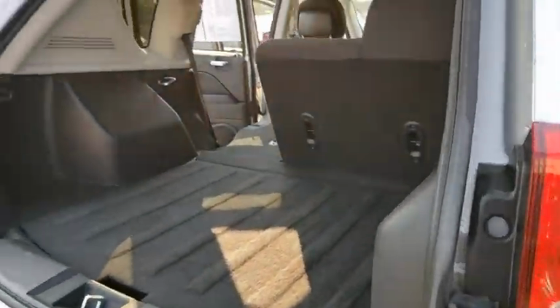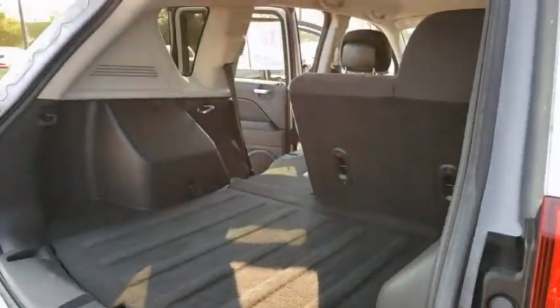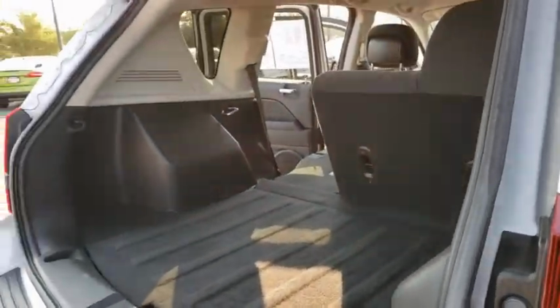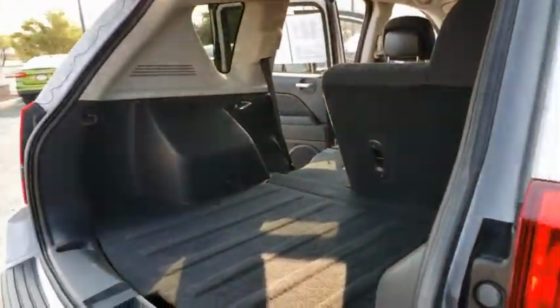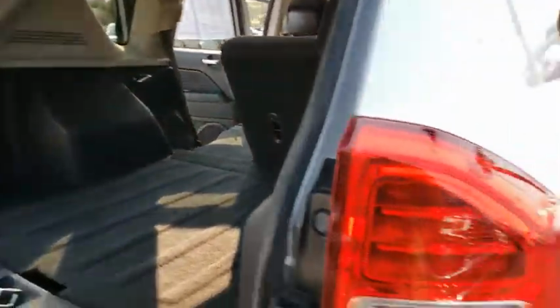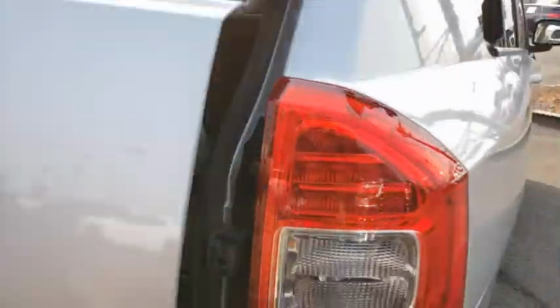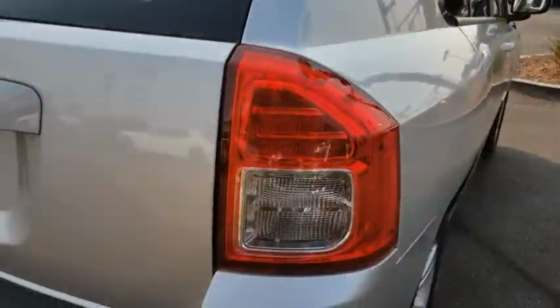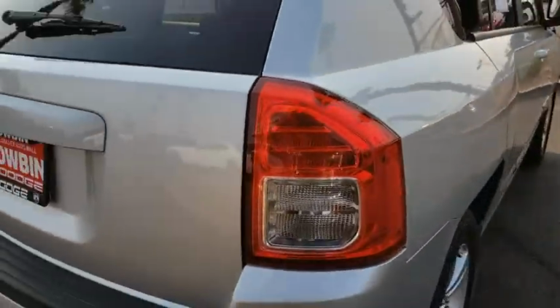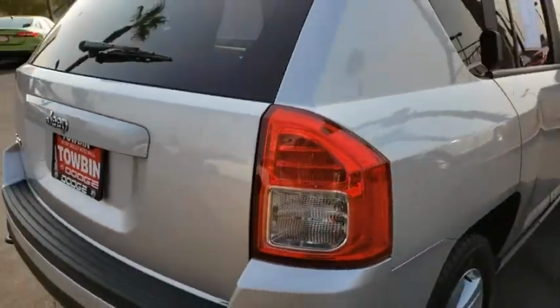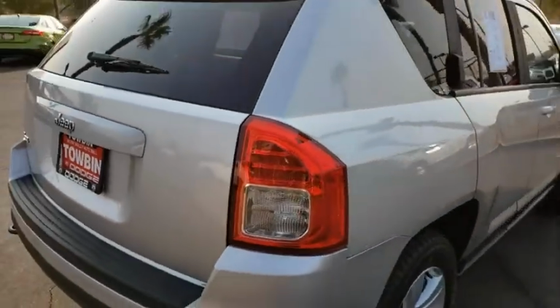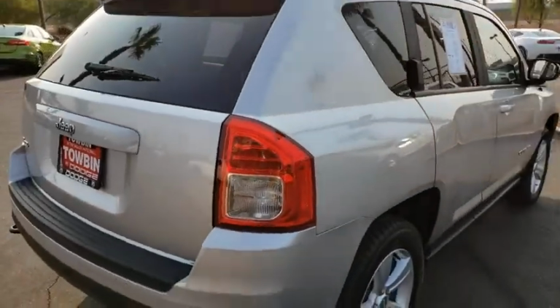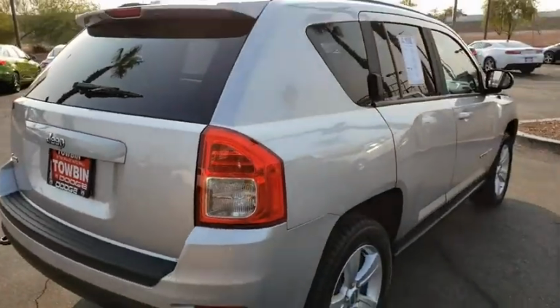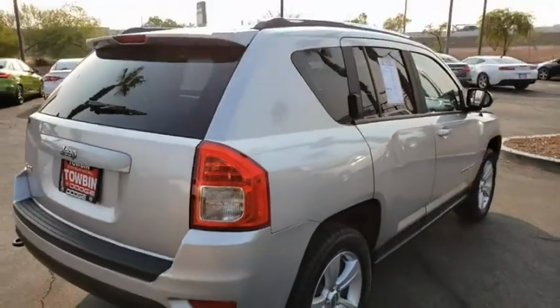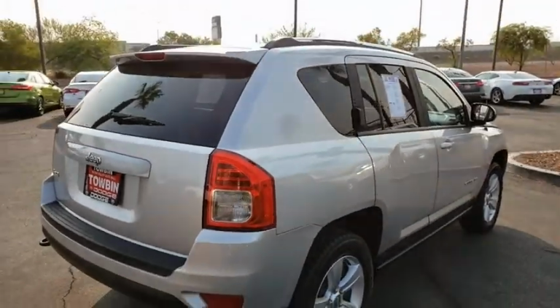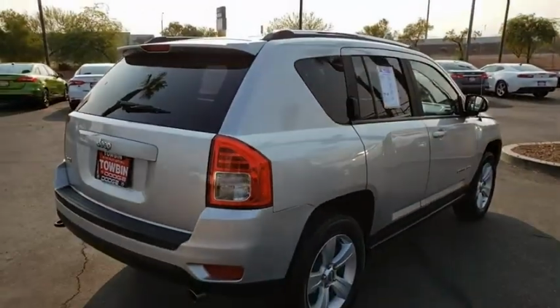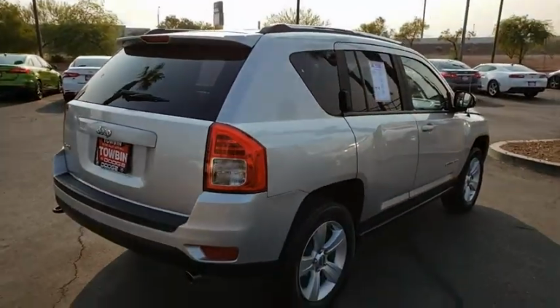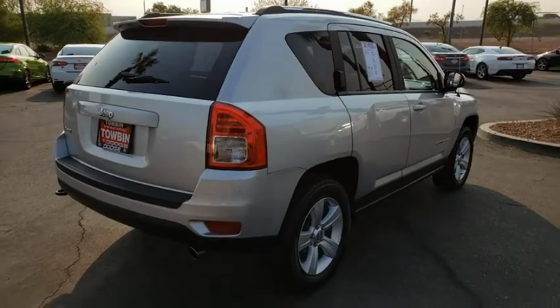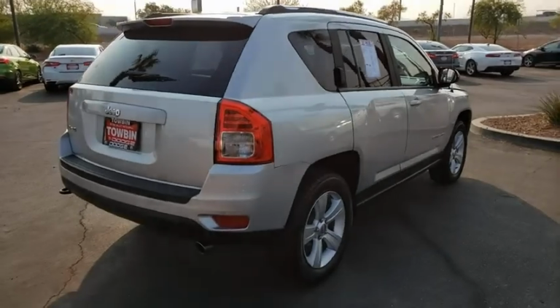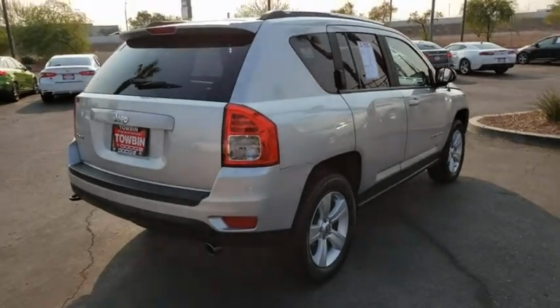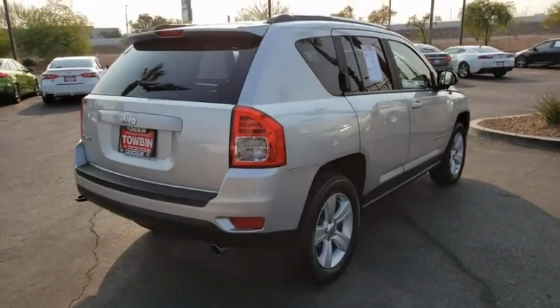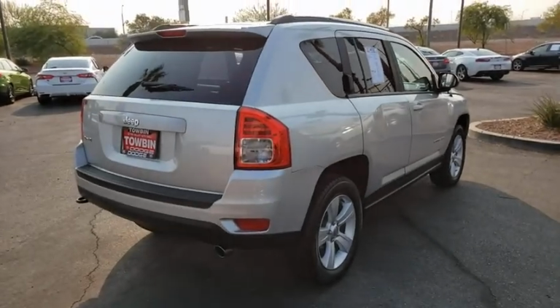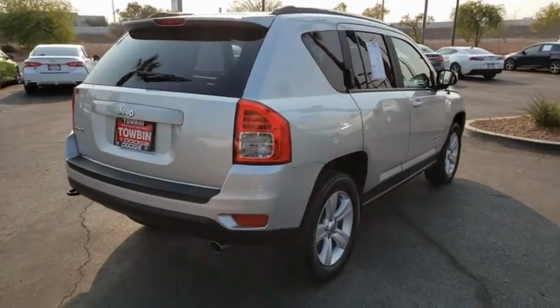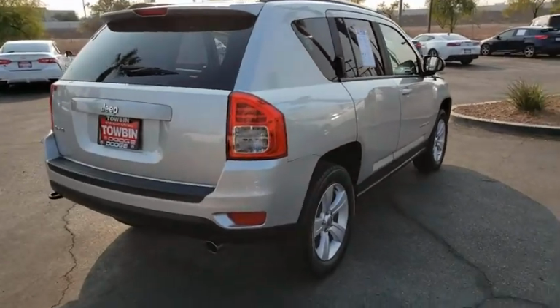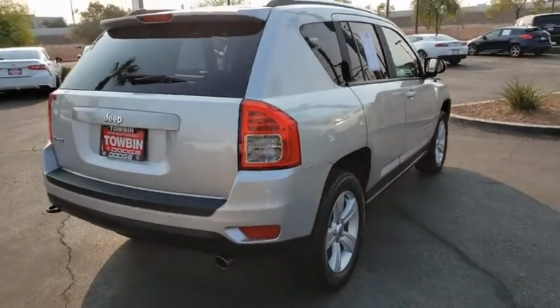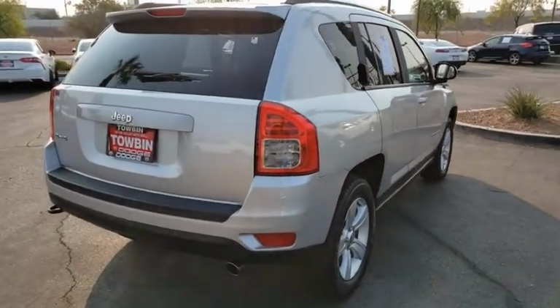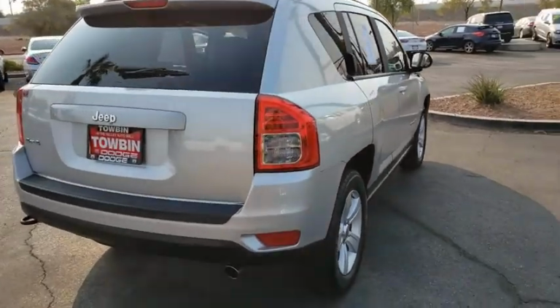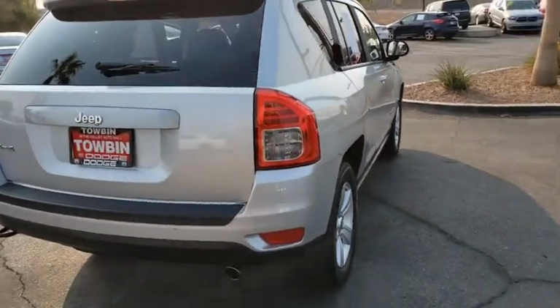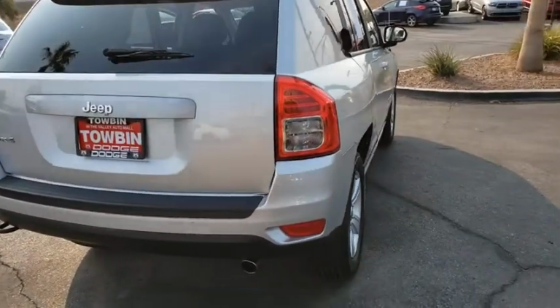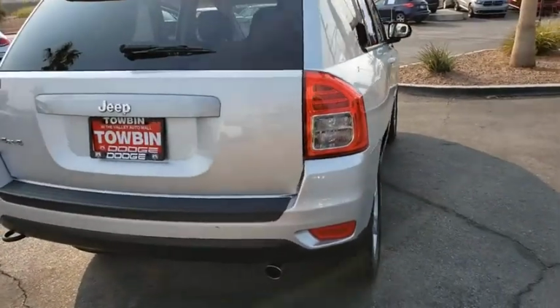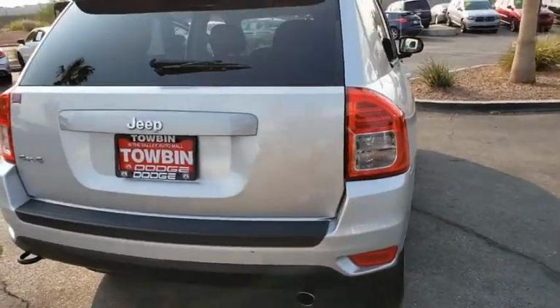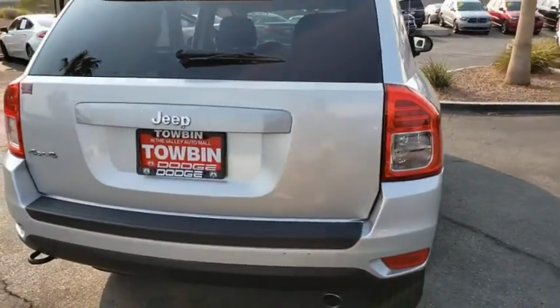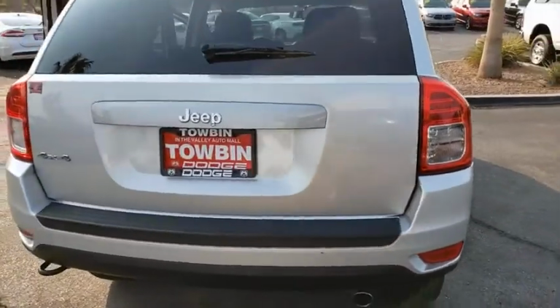This vehicle has less than 65,000 miles. Here are some of this vehicle's great options: child safety rear door locks,